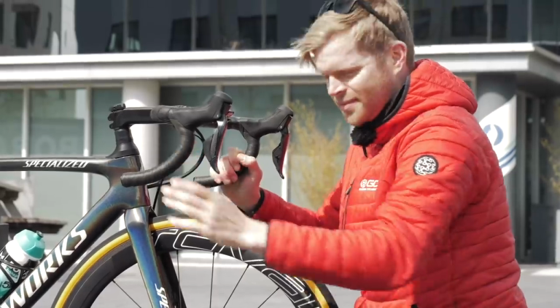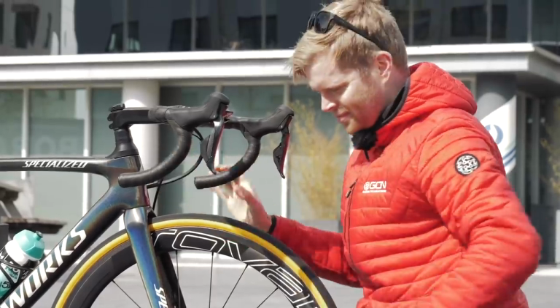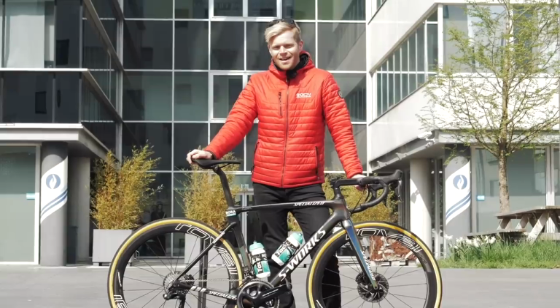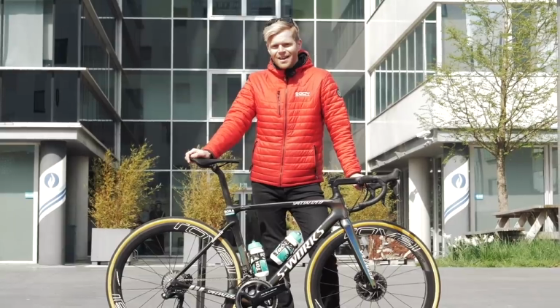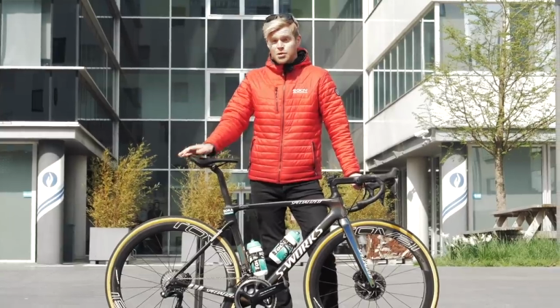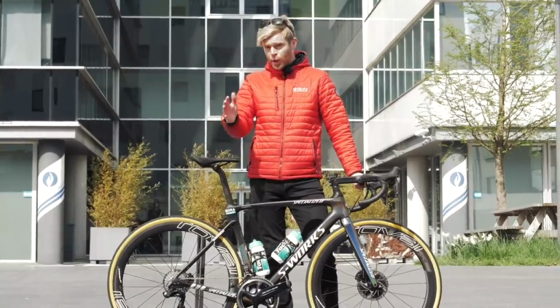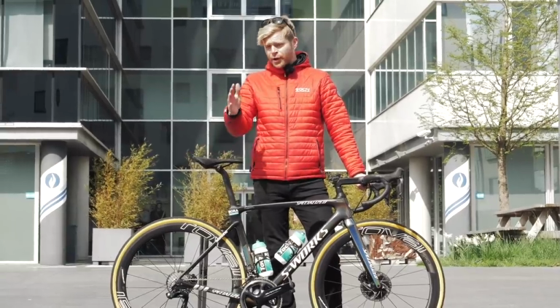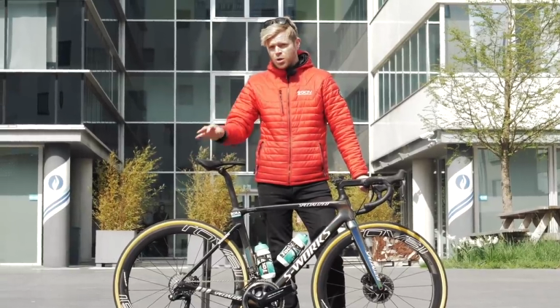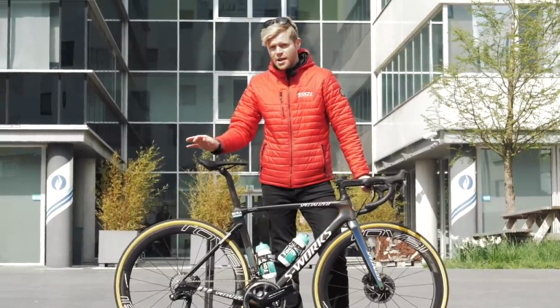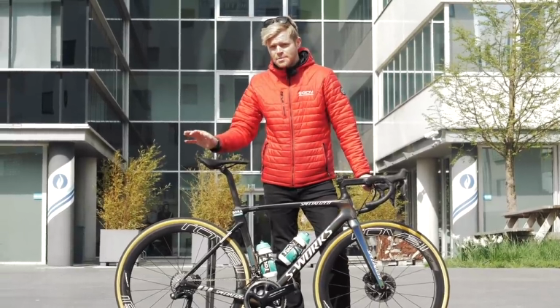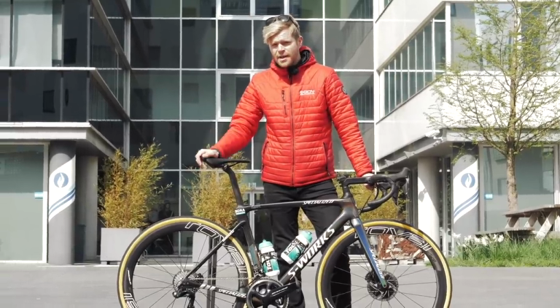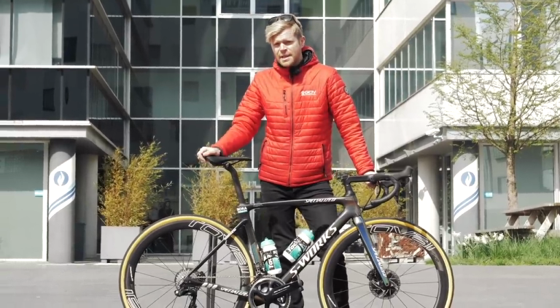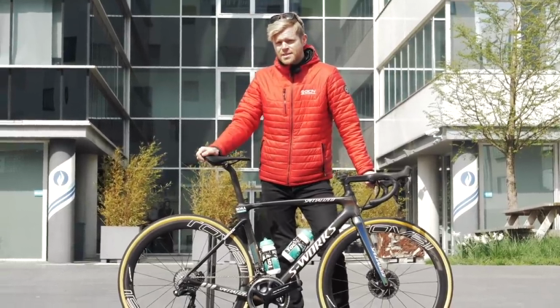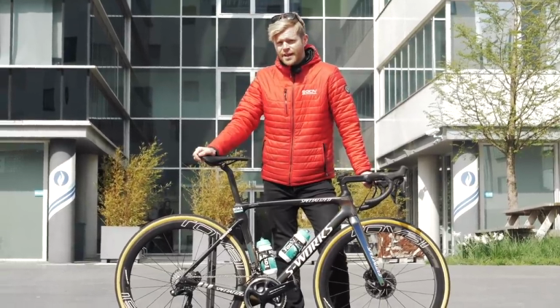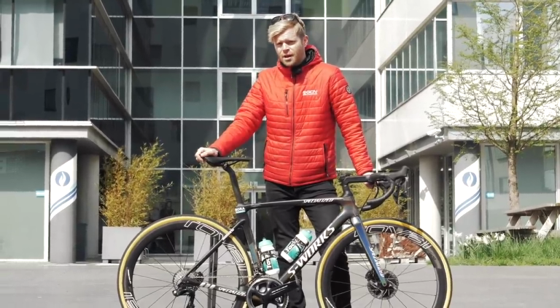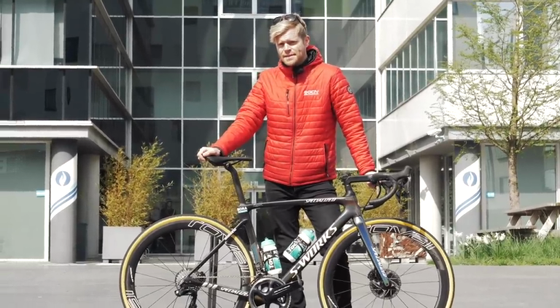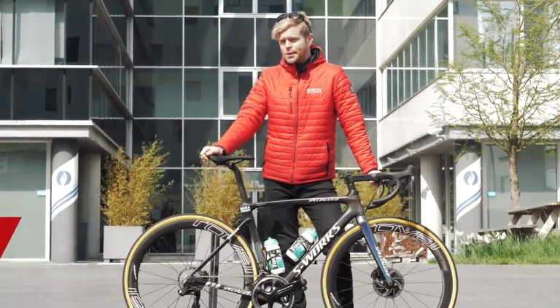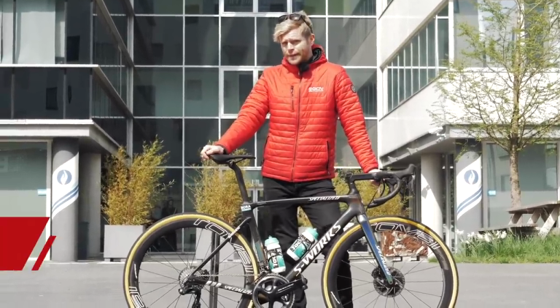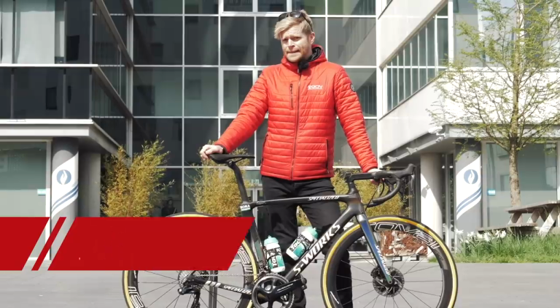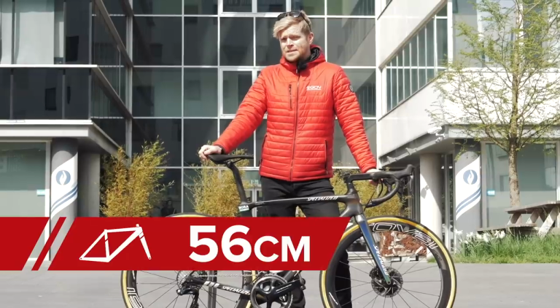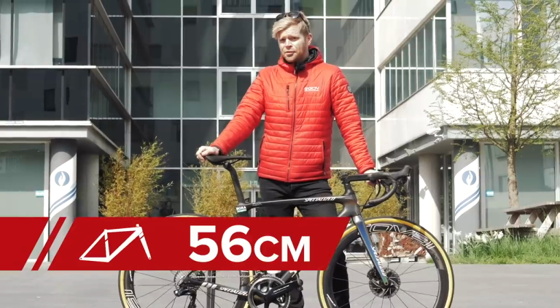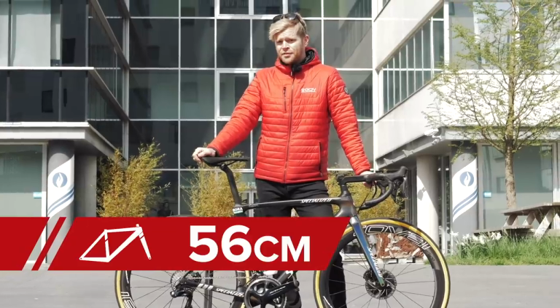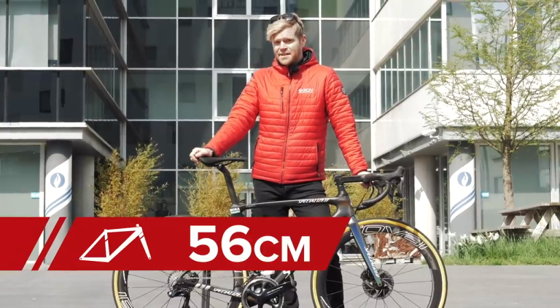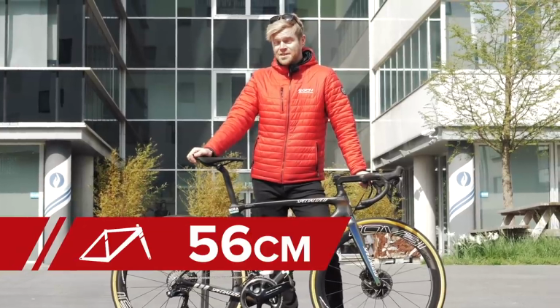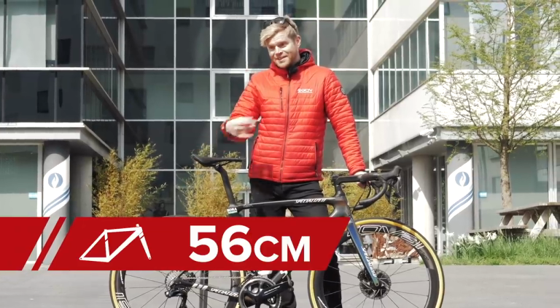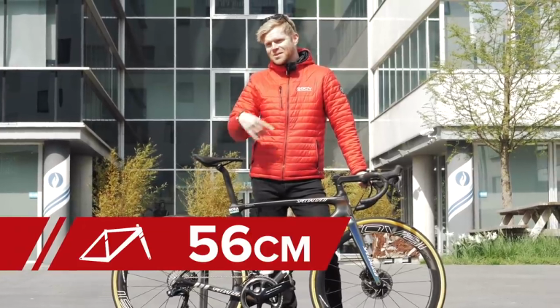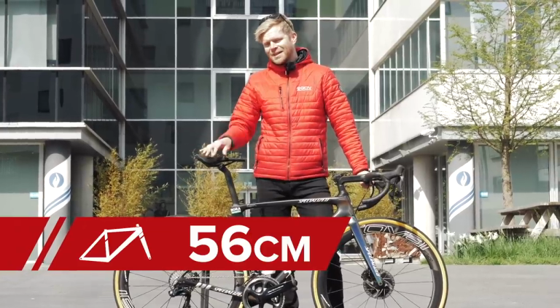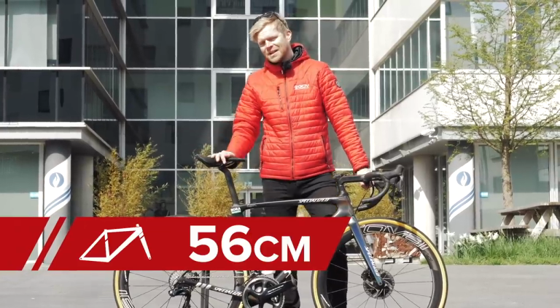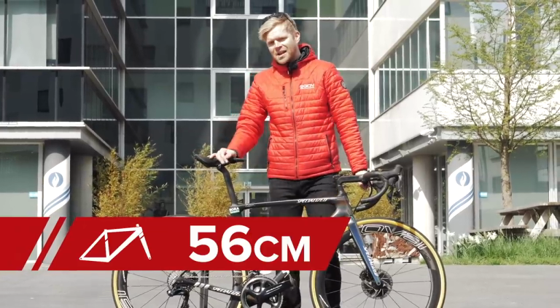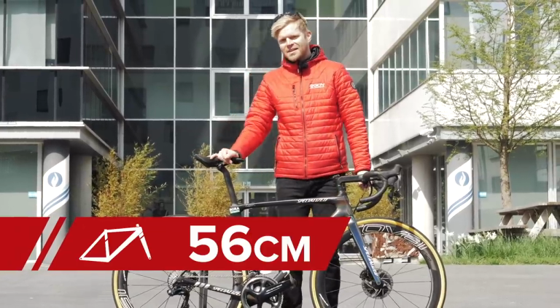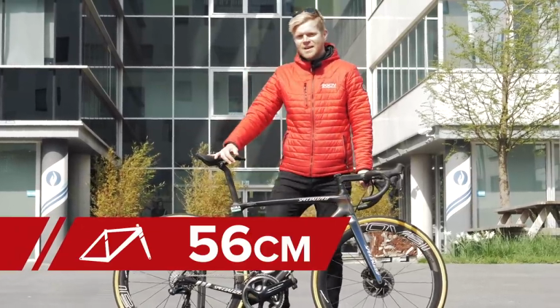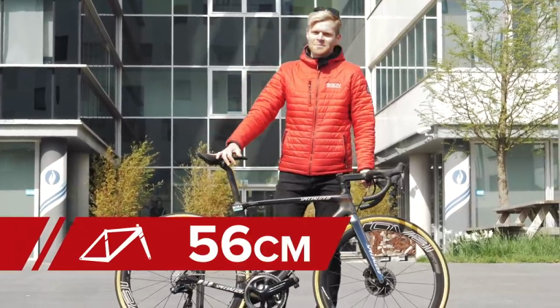In case you're wondering what size bike Peter Sagan rides — it's a 56, which is also the same as me.